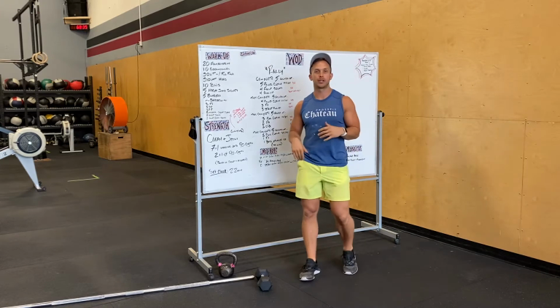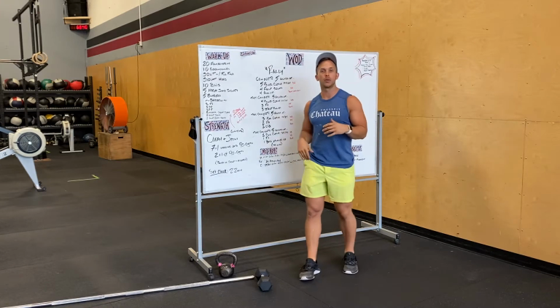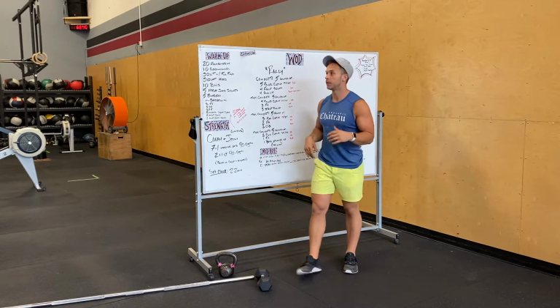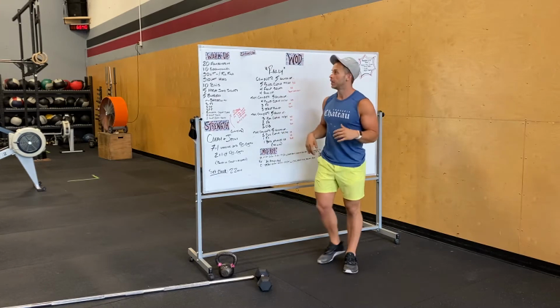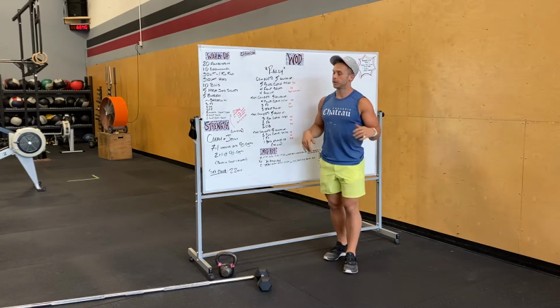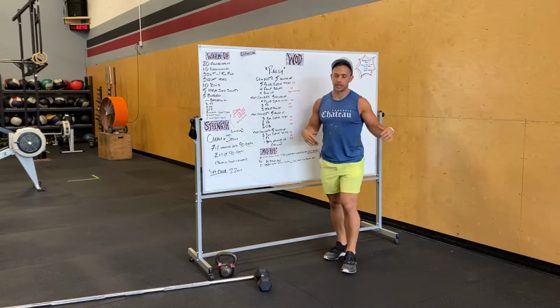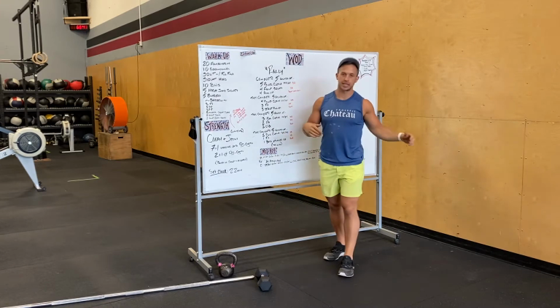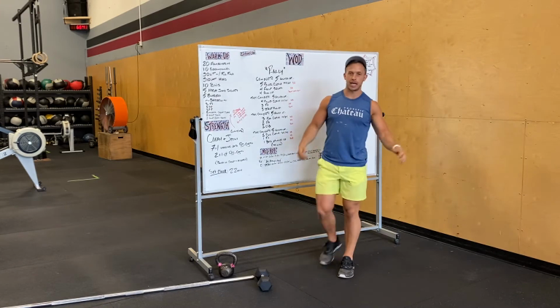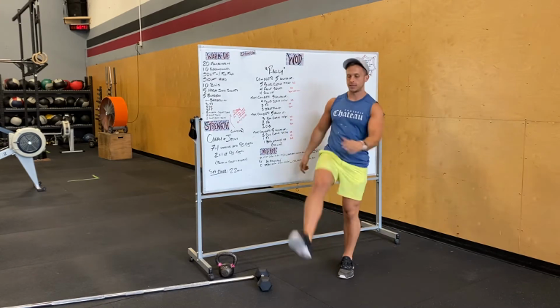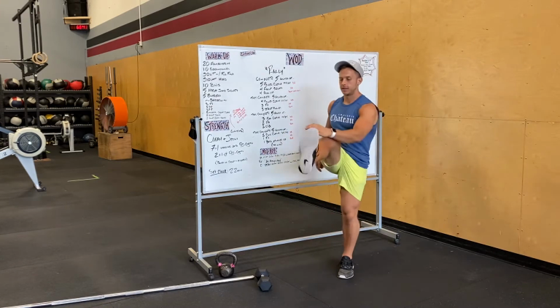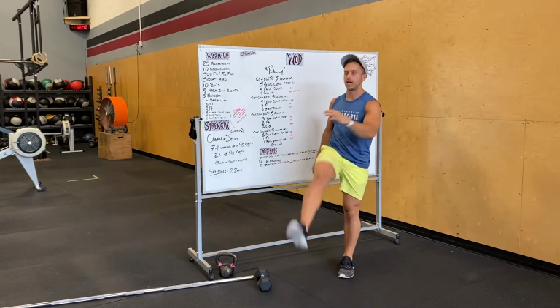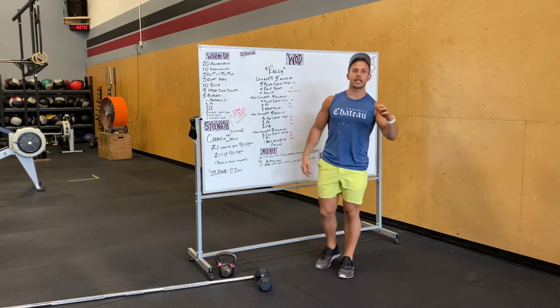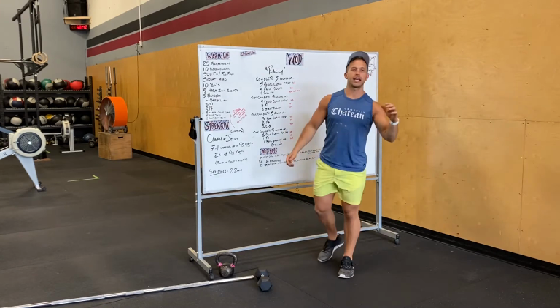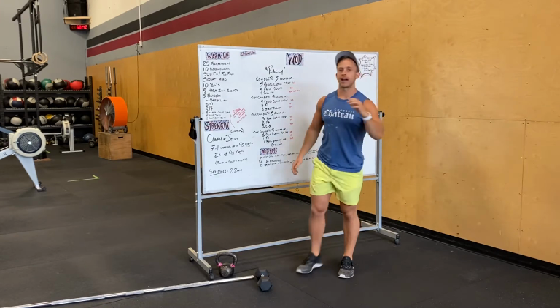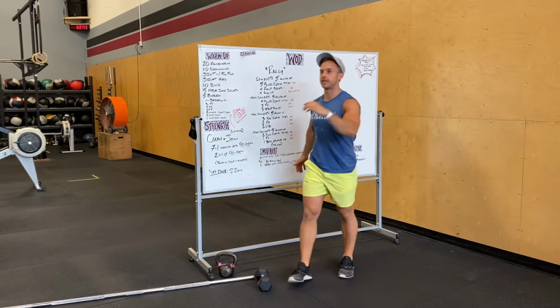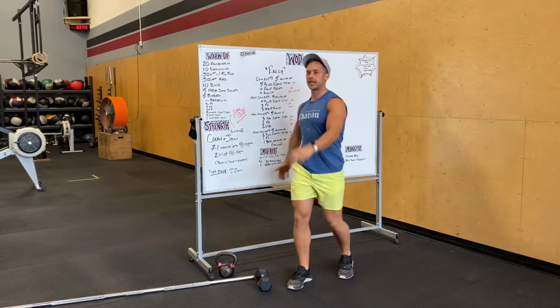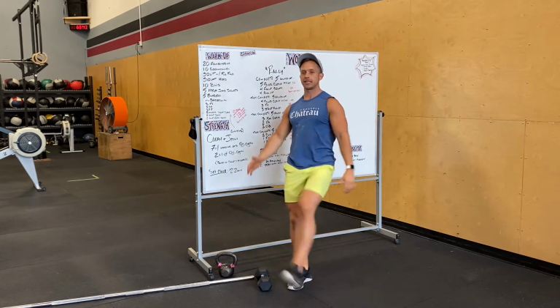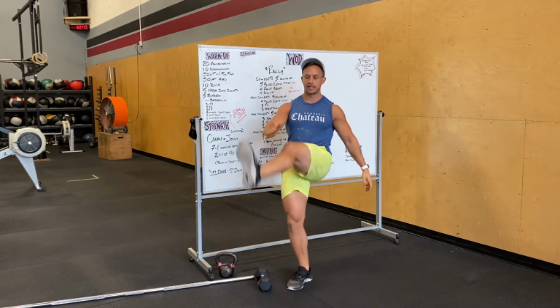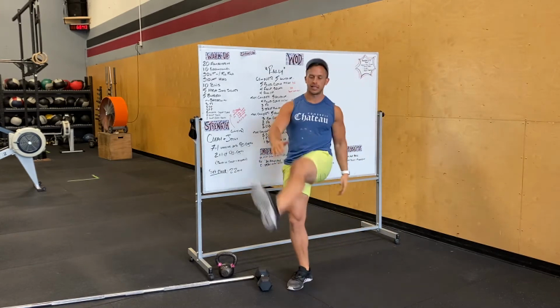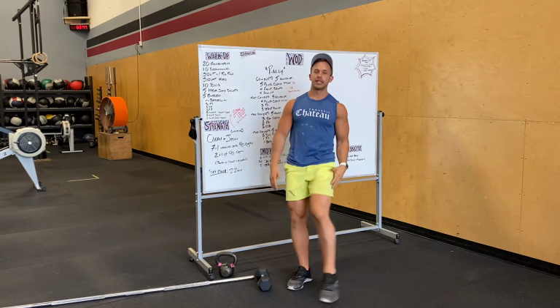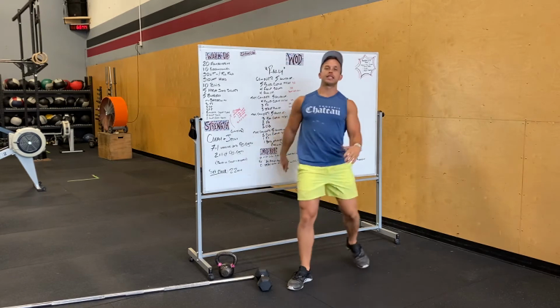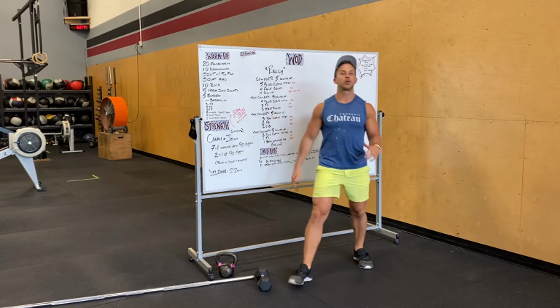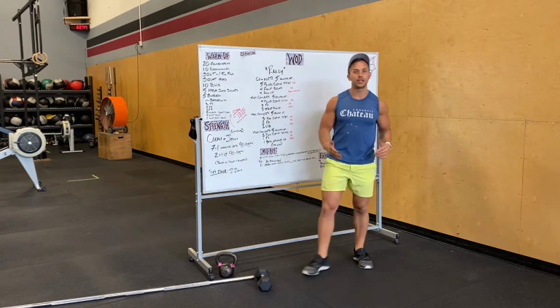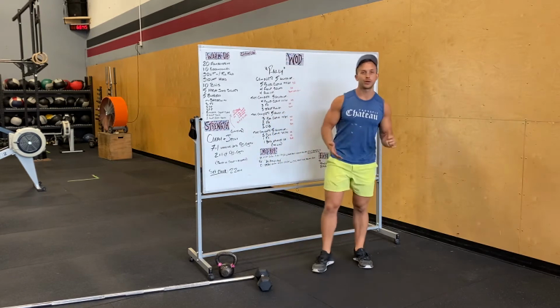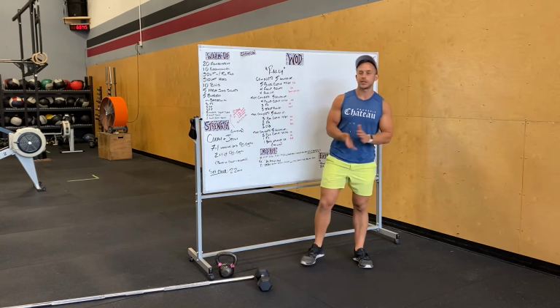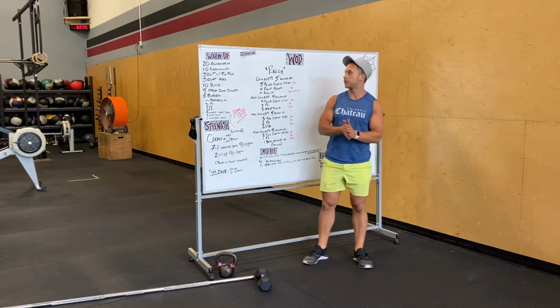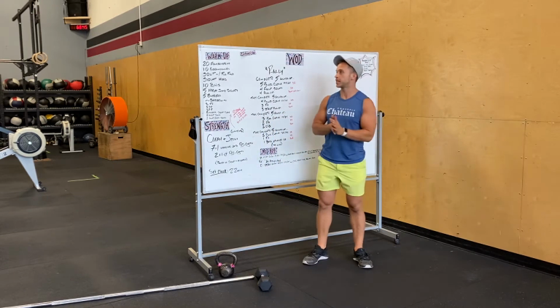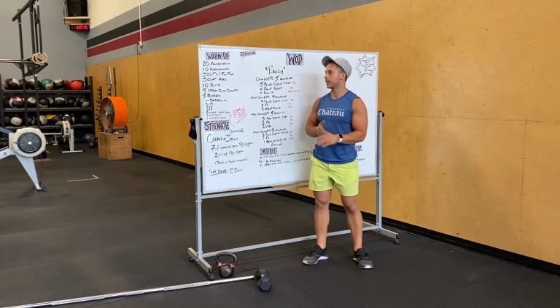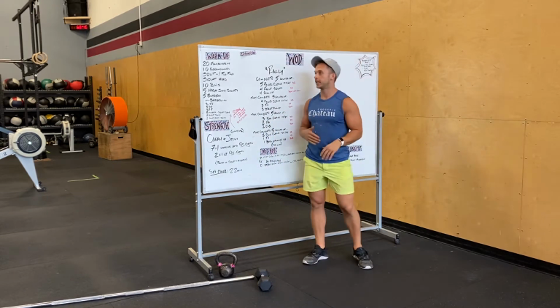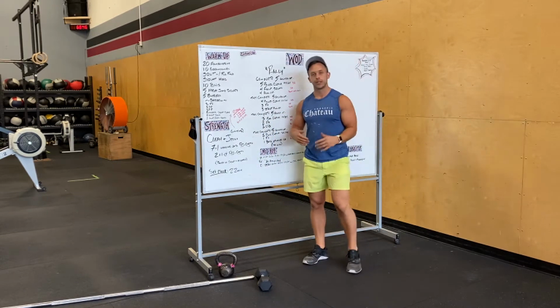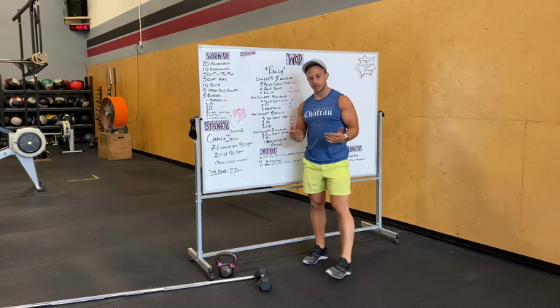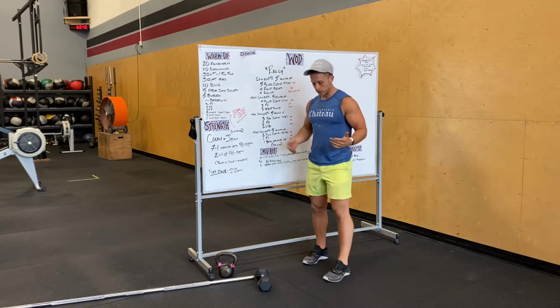We're gonna open up with Frankensteins — the high kick tops at hand. Hit 20 total, 10 per side. Good morning.